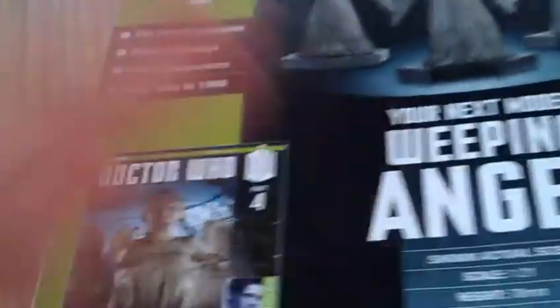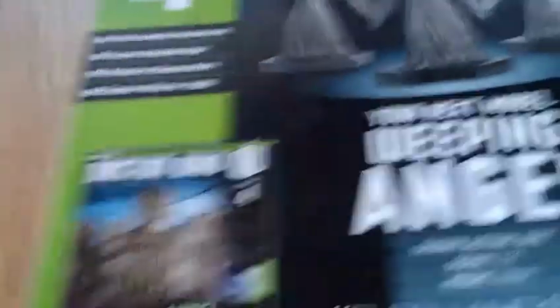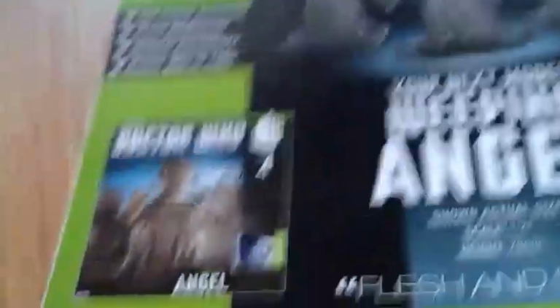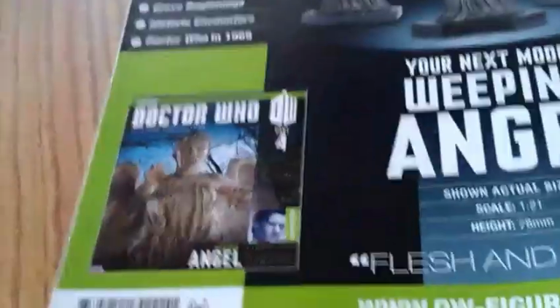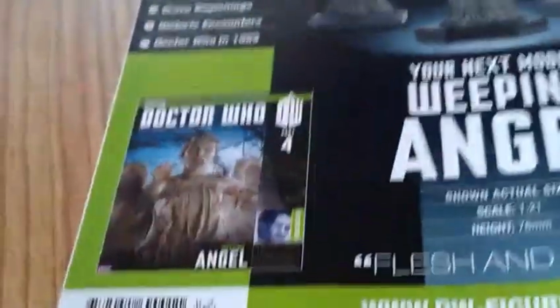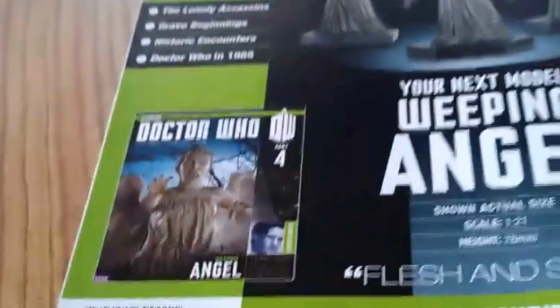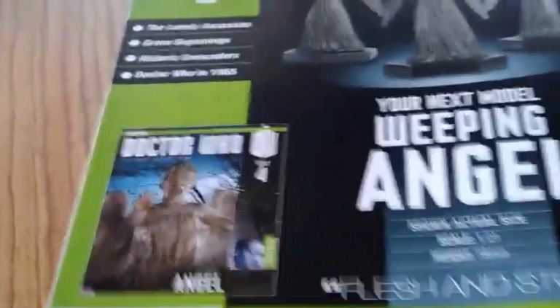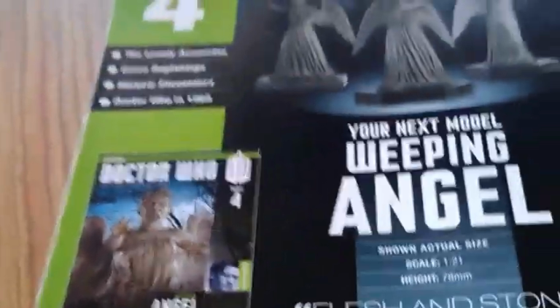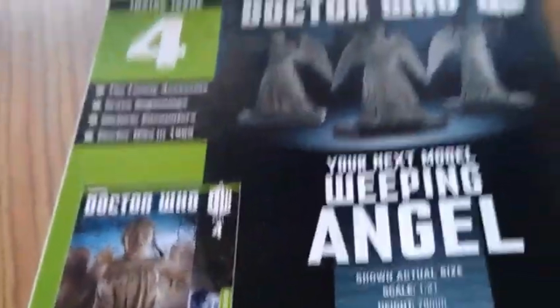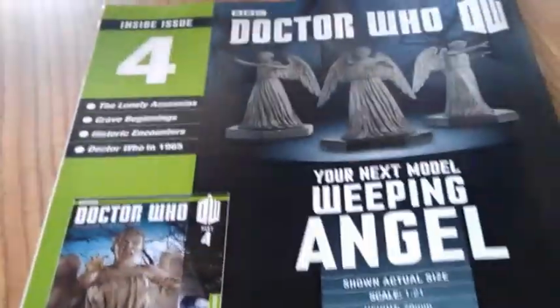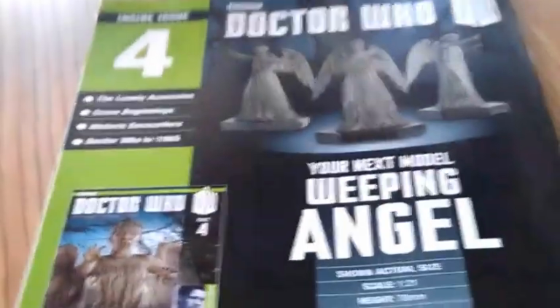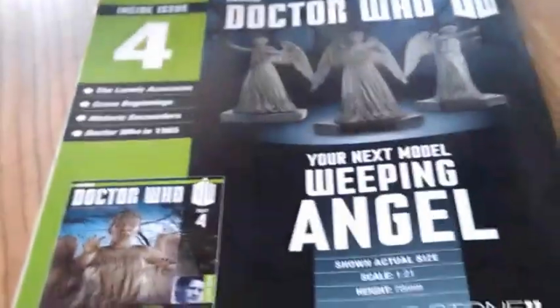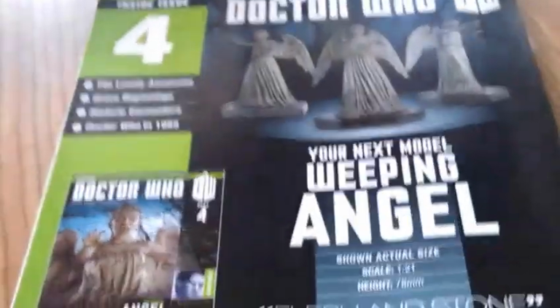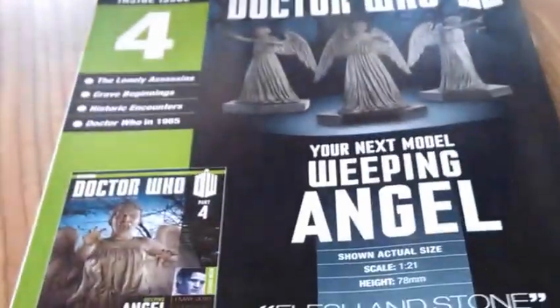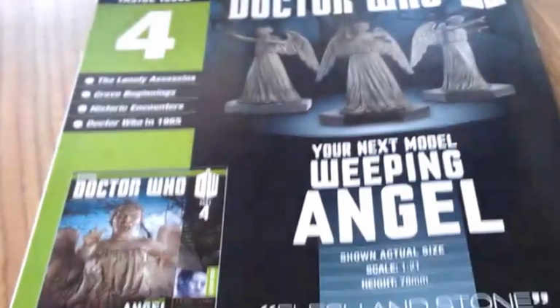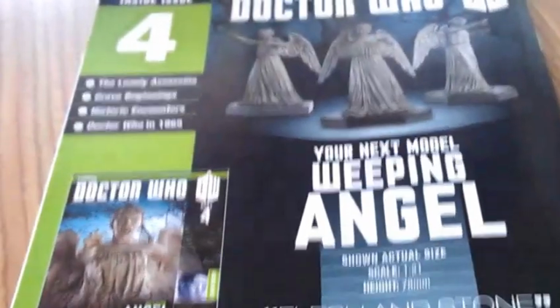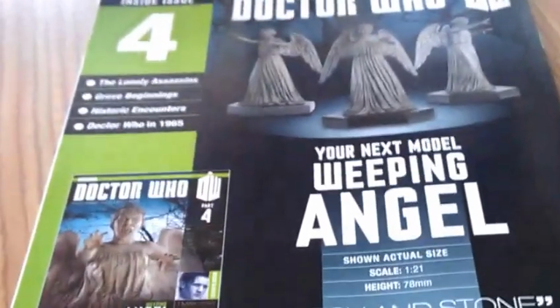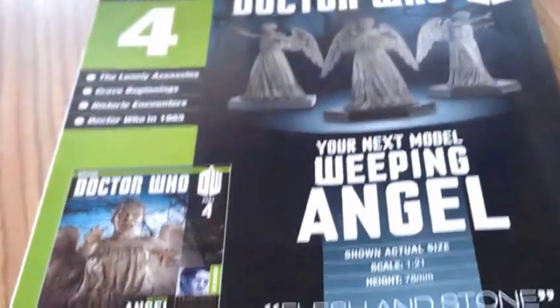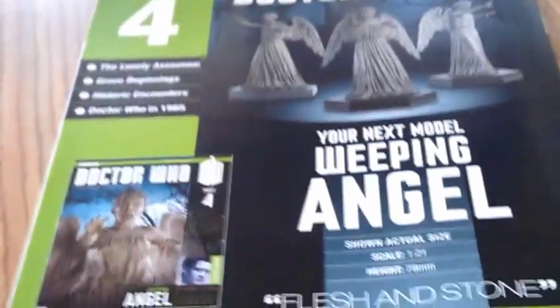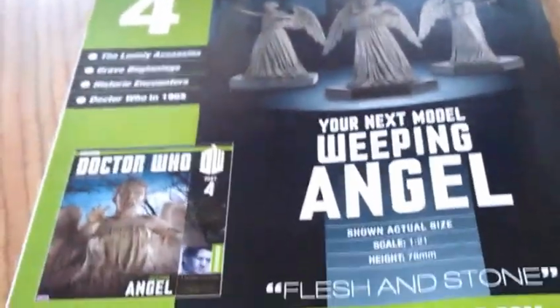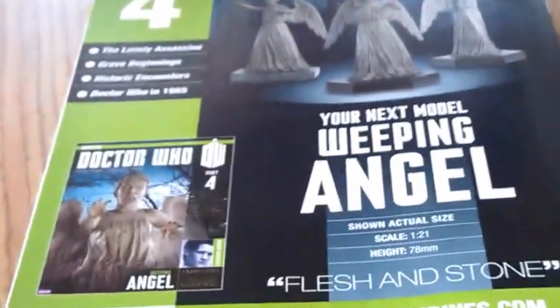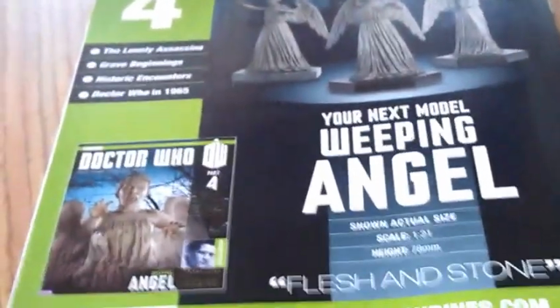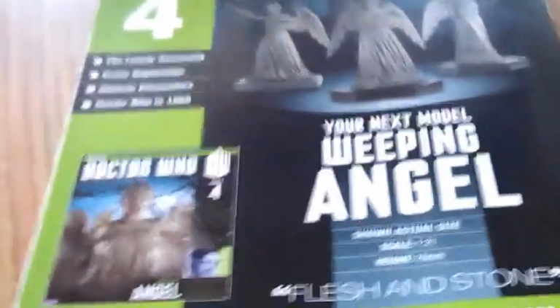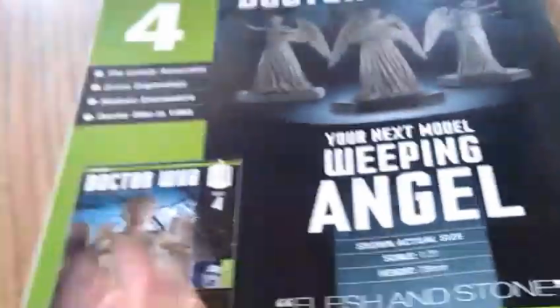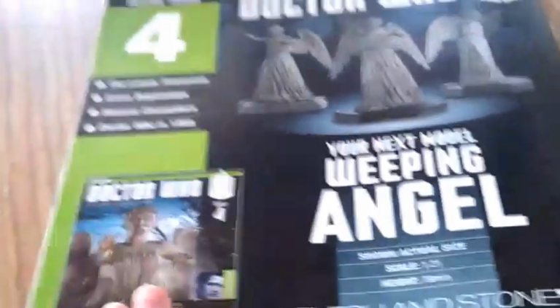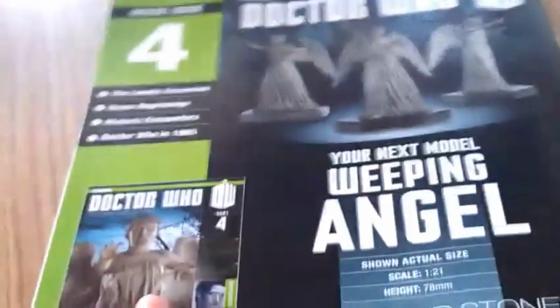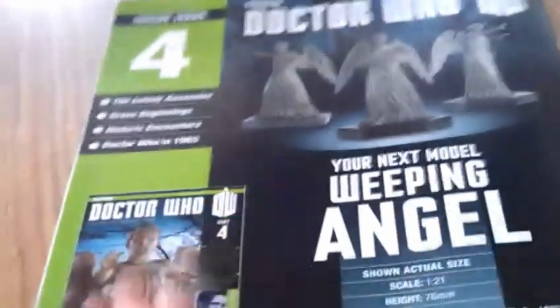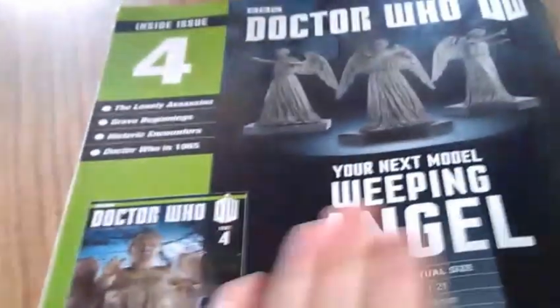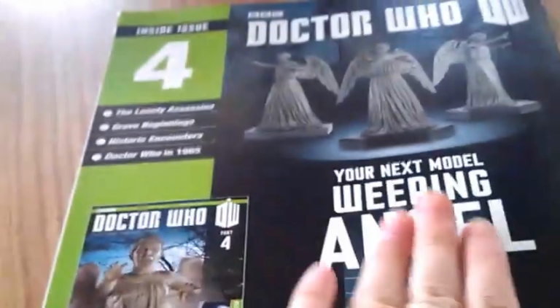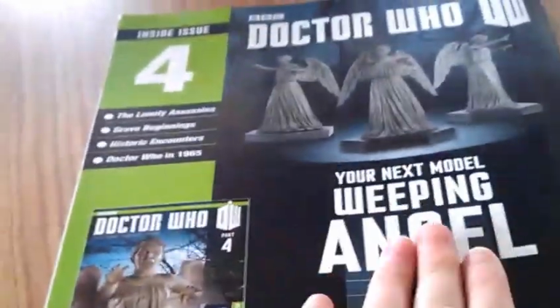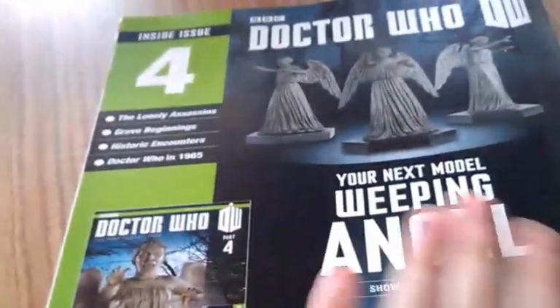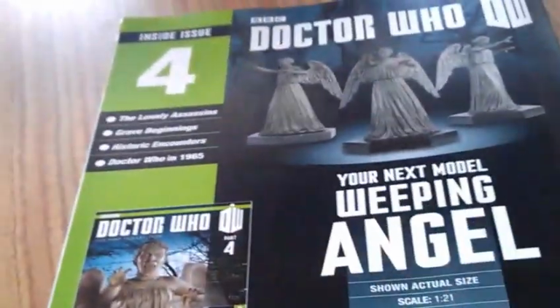And on the back, part 4 — issue 4 — is the Weeping Angel, and that will be an 11th Doctor story.